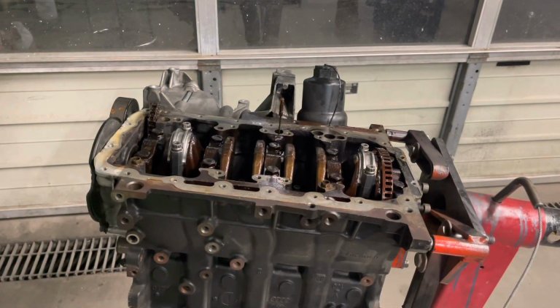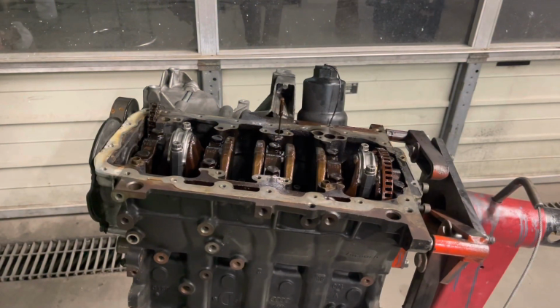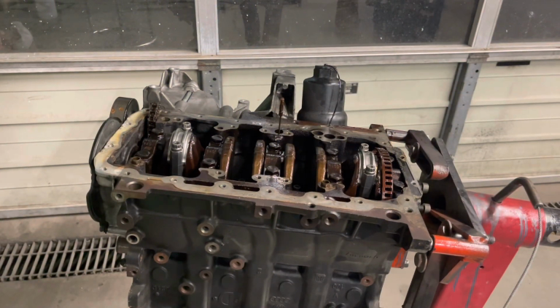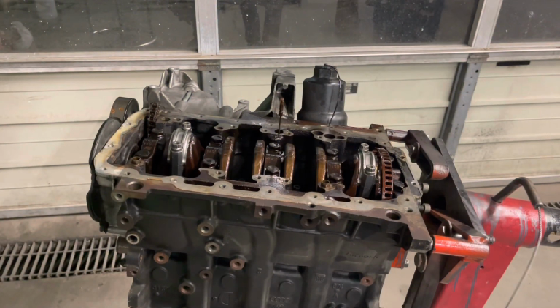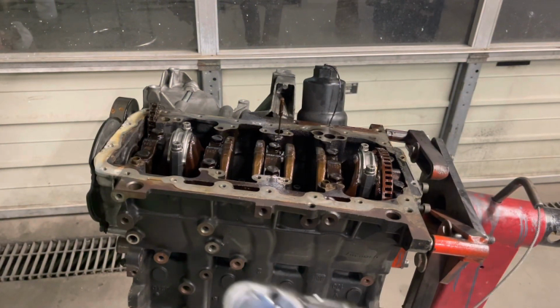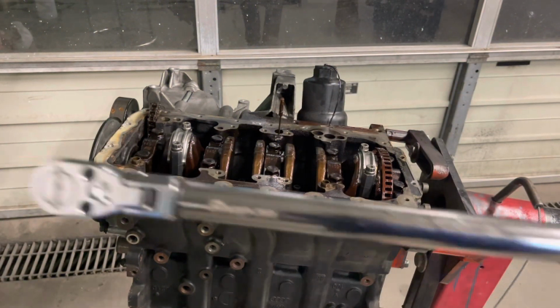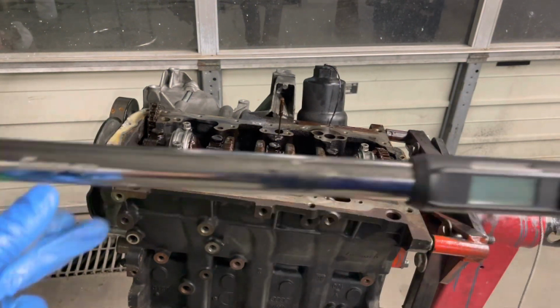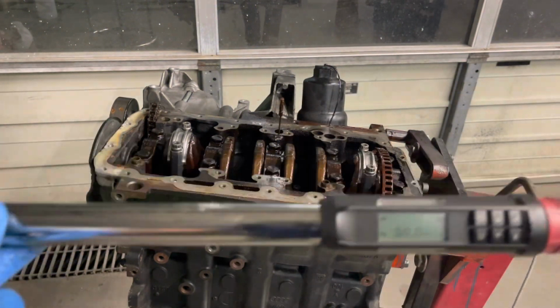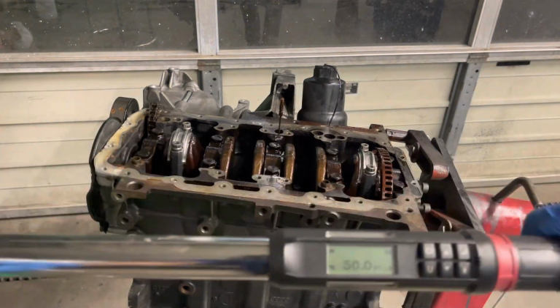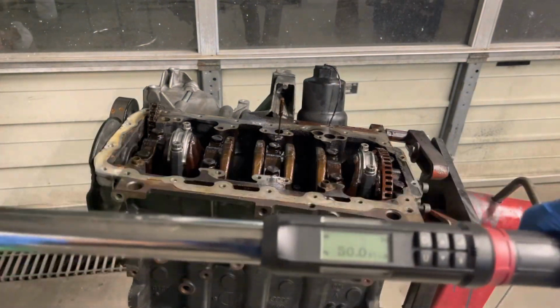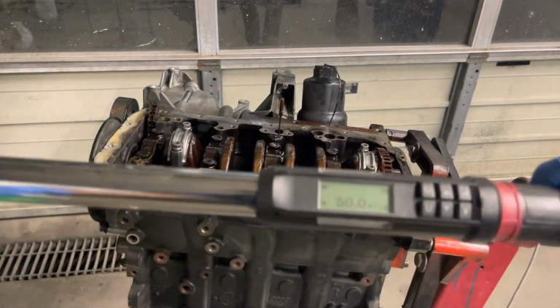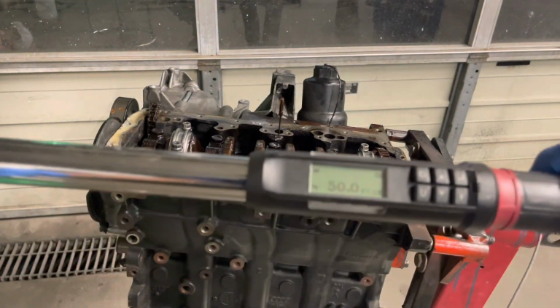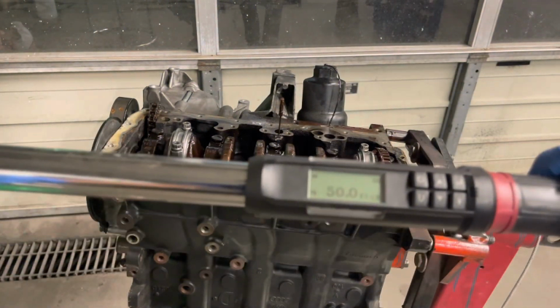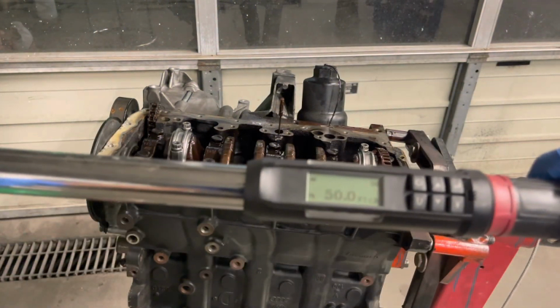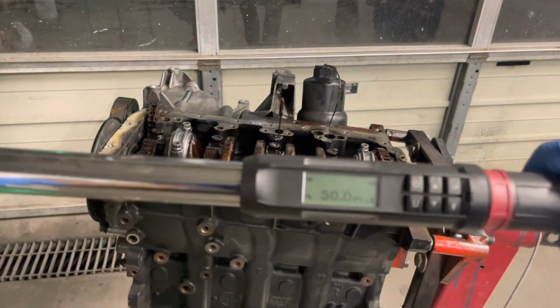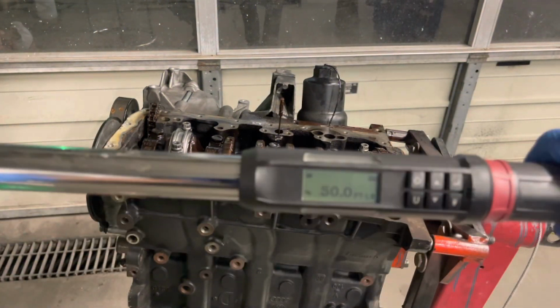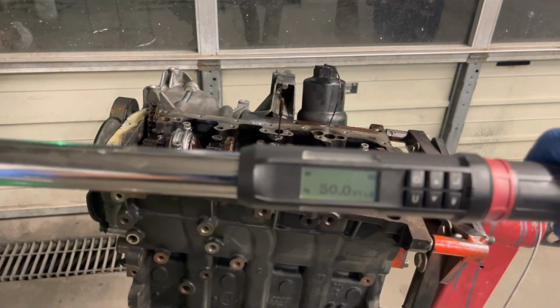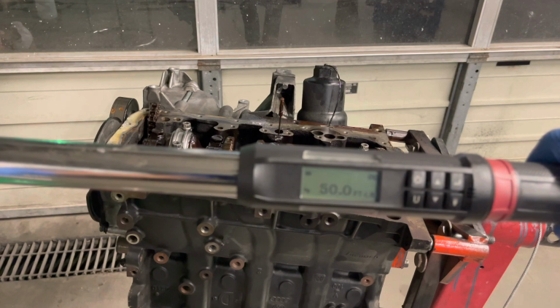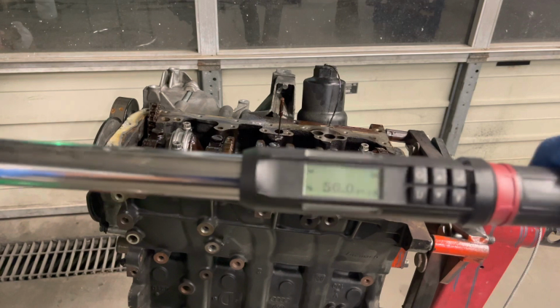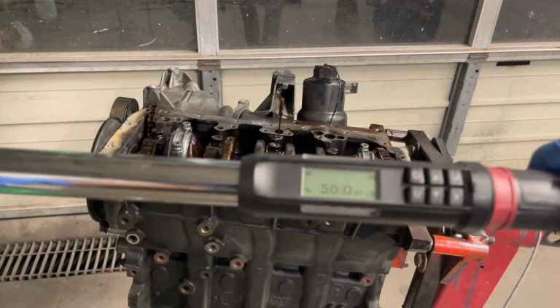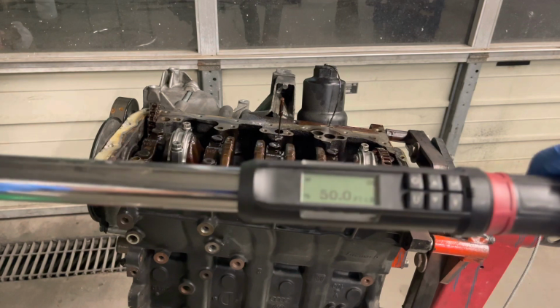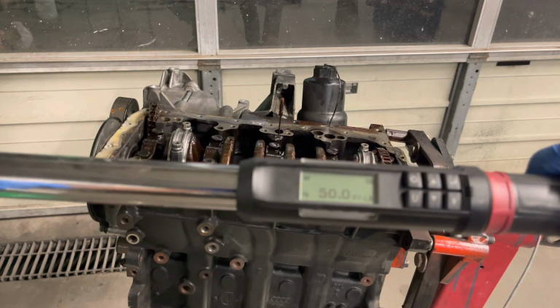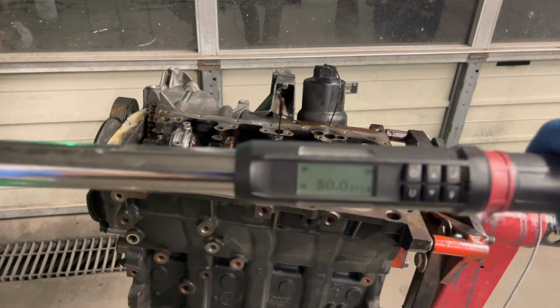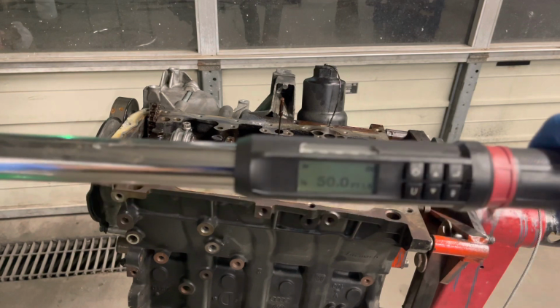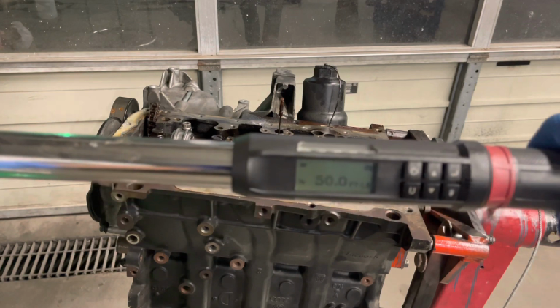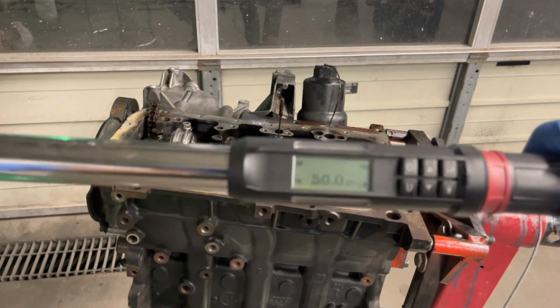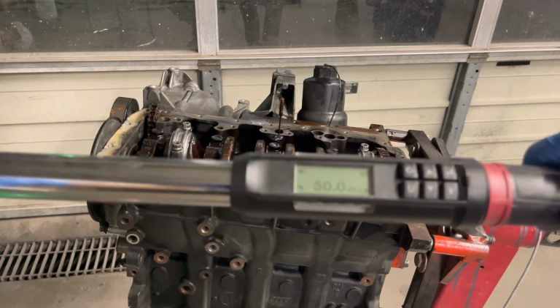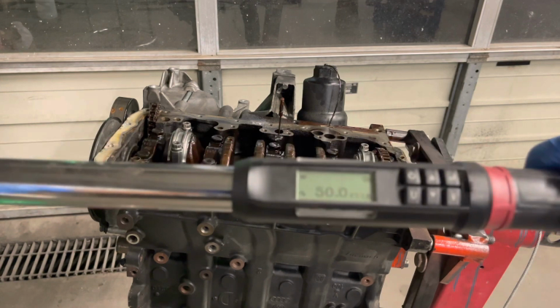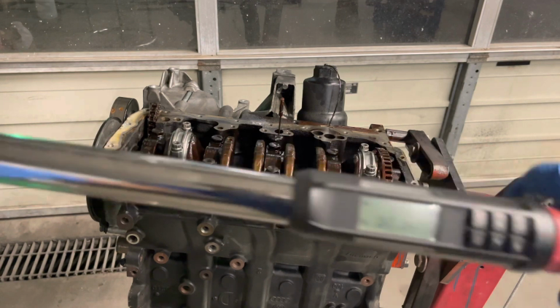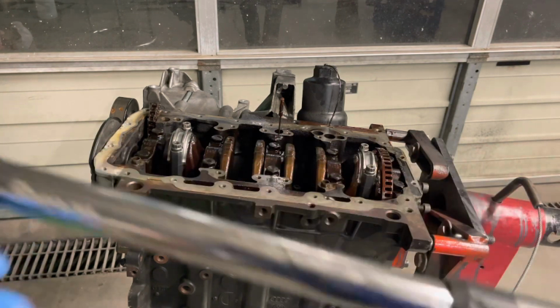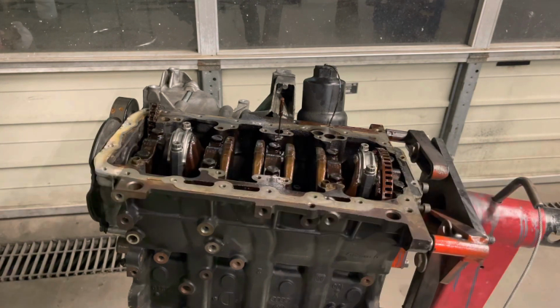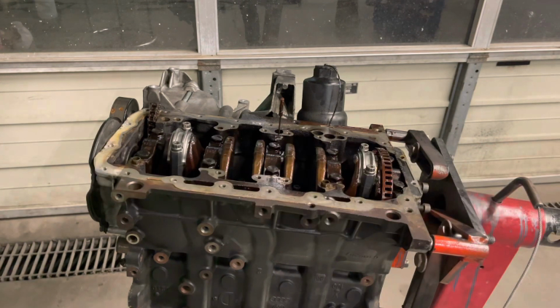What I'm getting ready to do now is torque all of the connecting rod bolts to 50 foot-pounds.